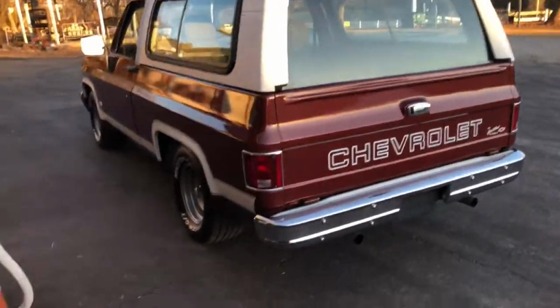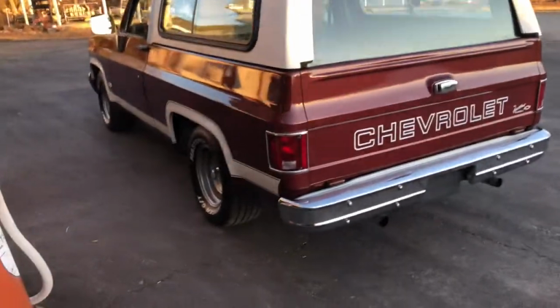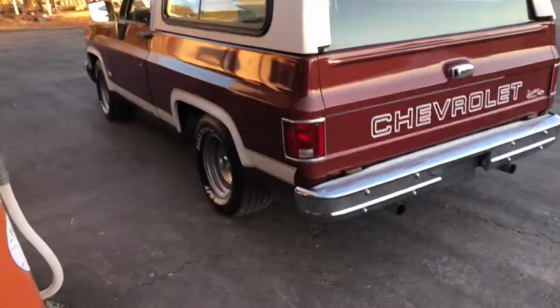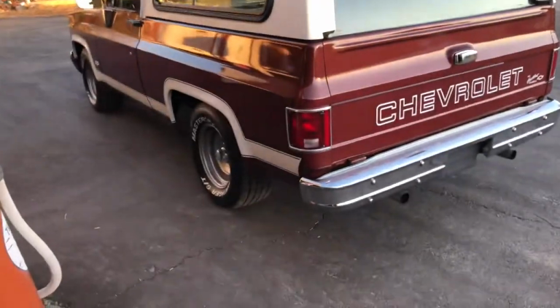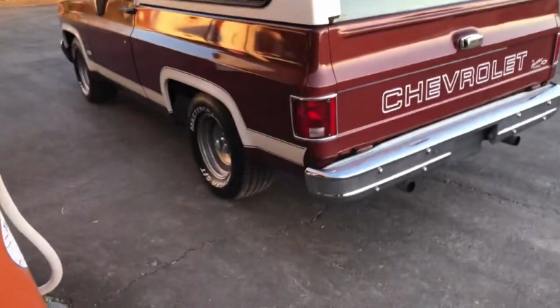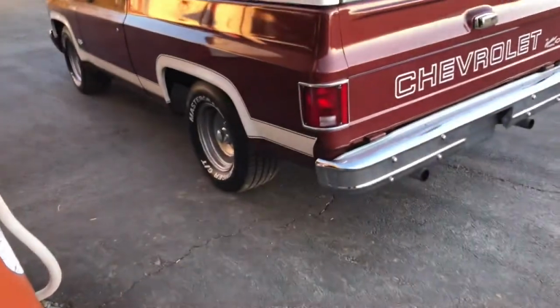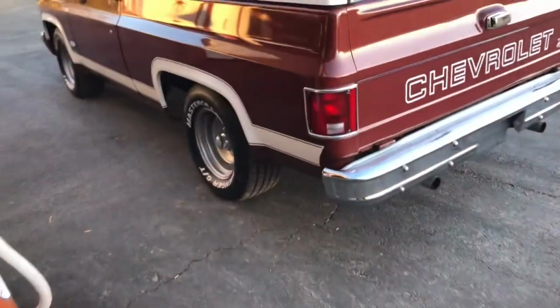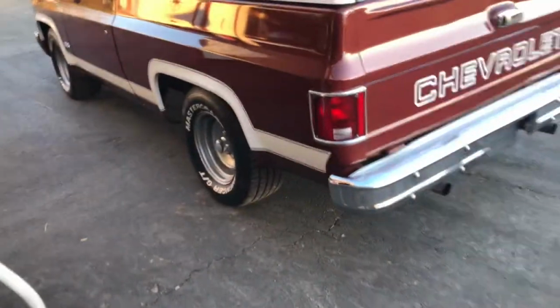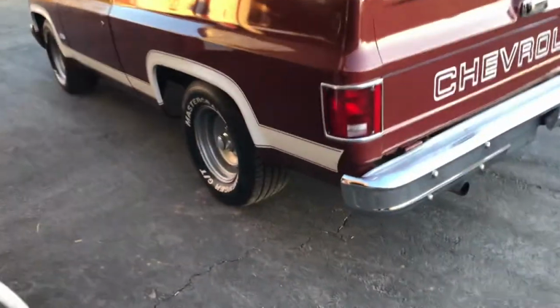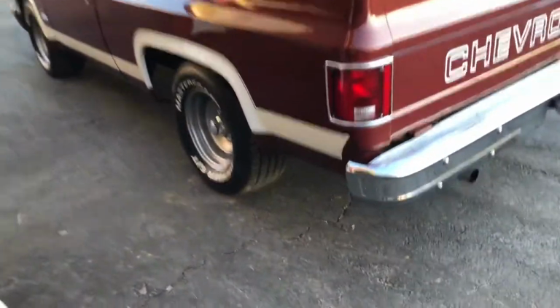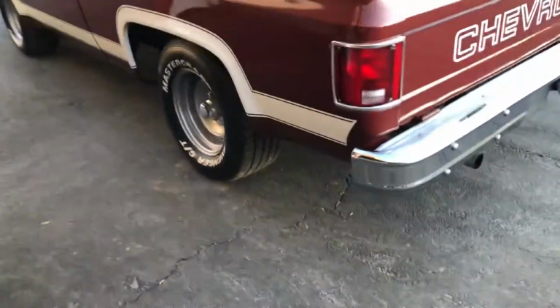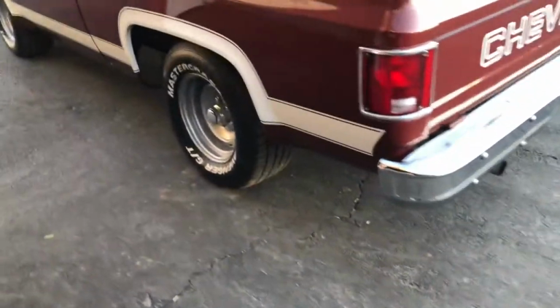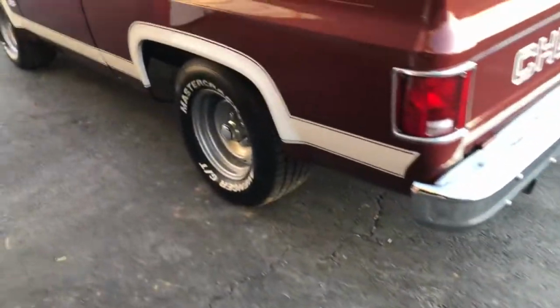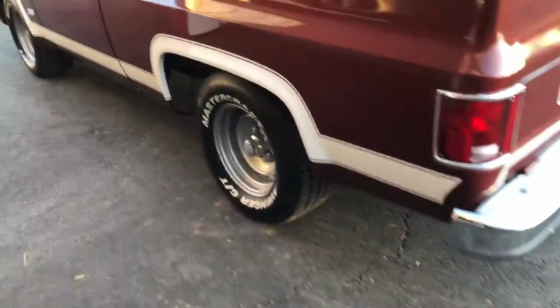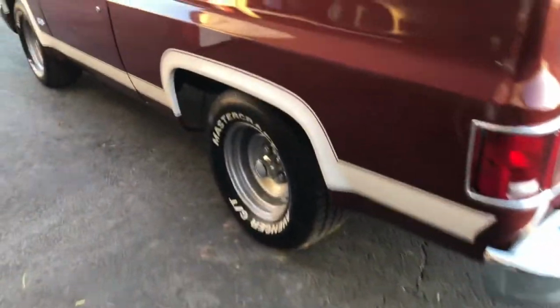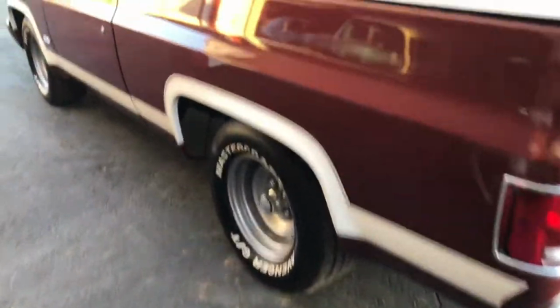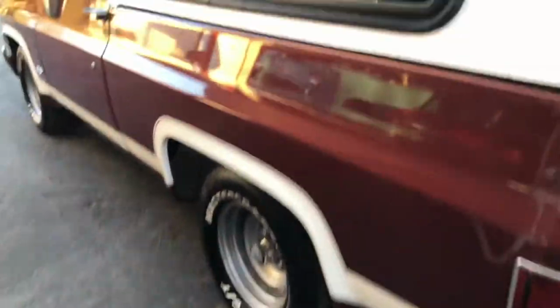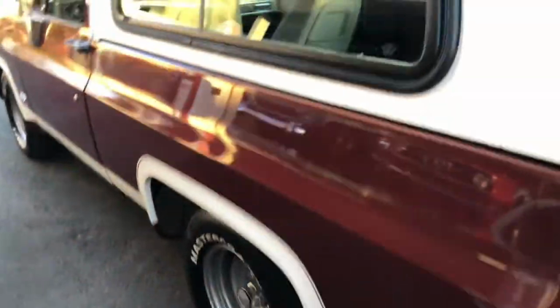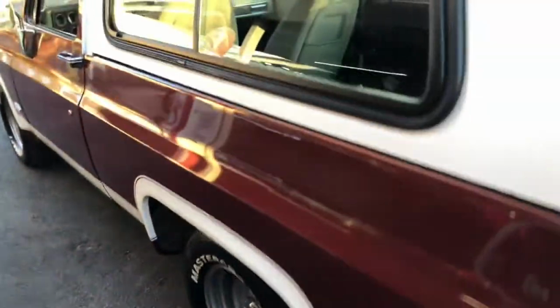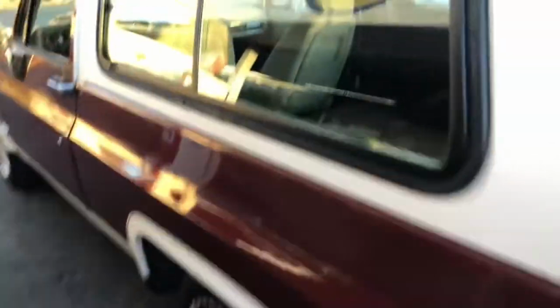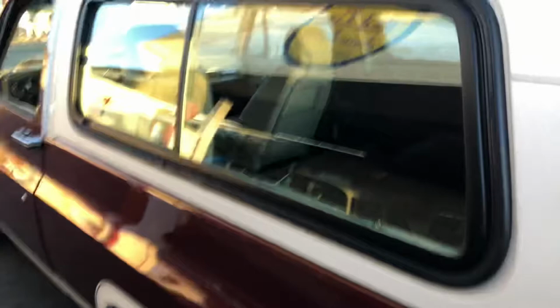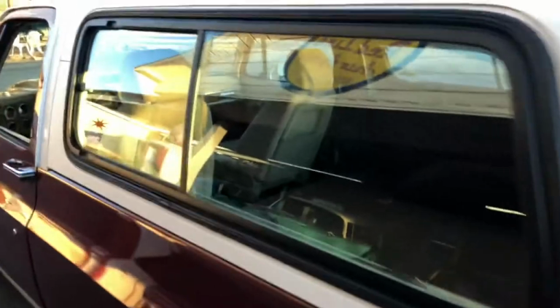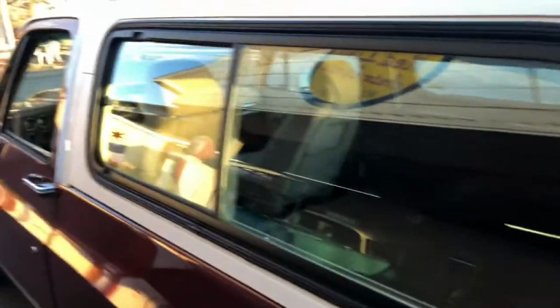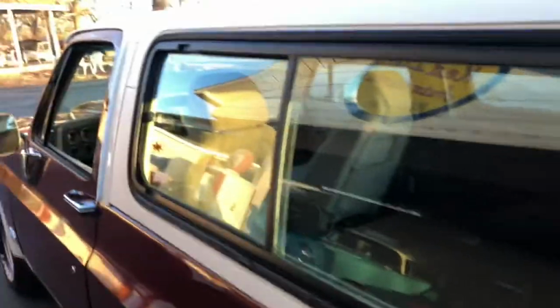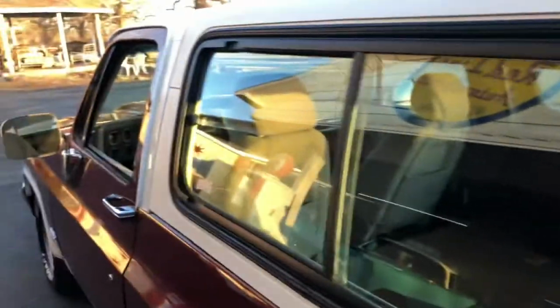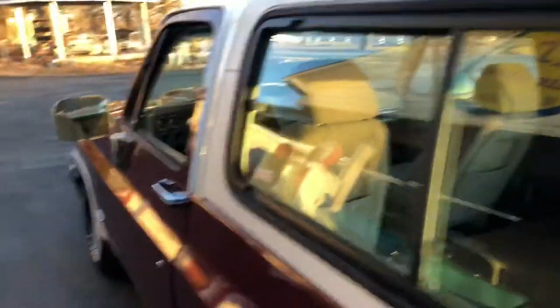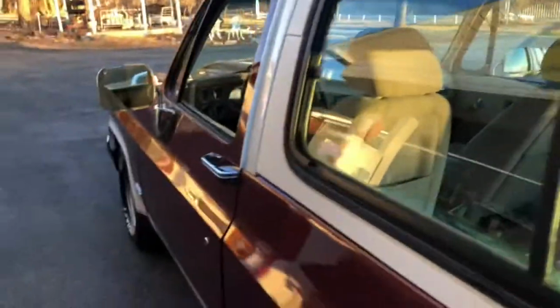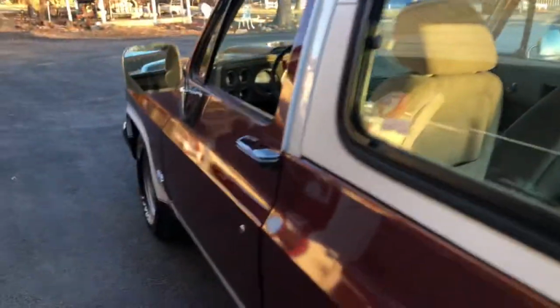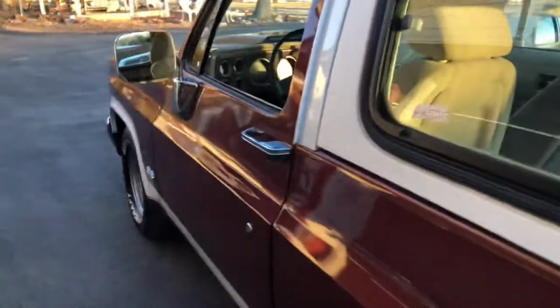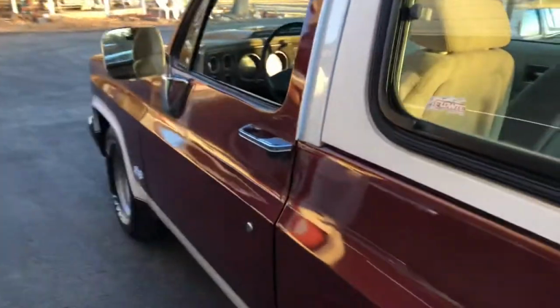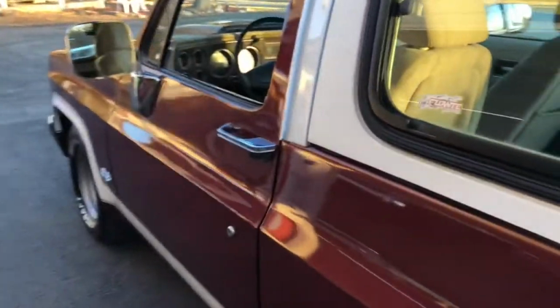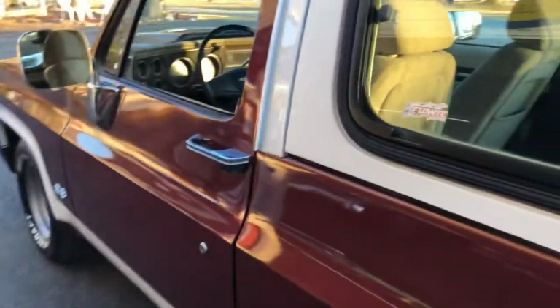Clear glass, no rust, very solid. Good looking little truck.